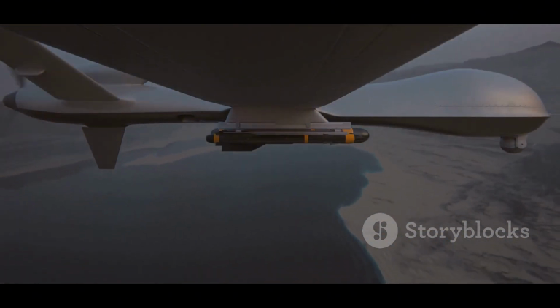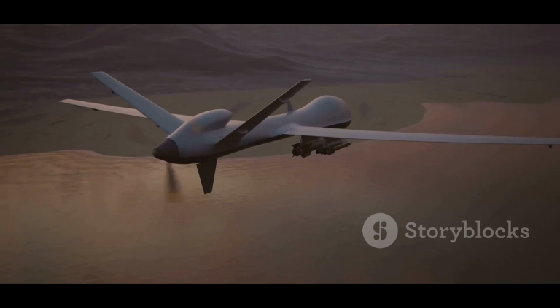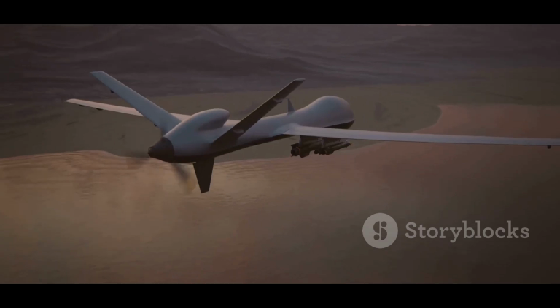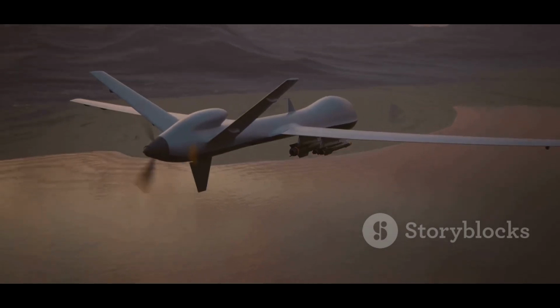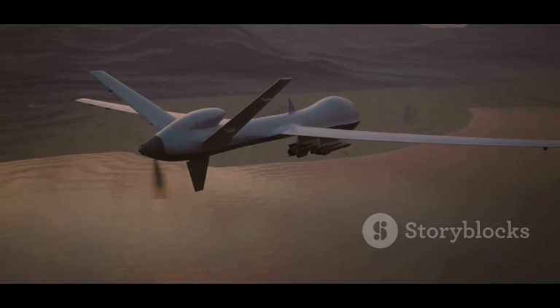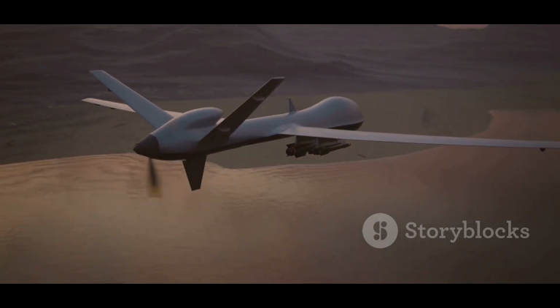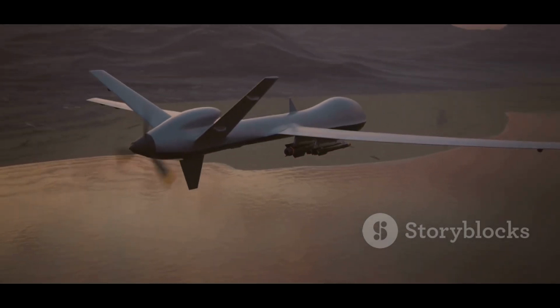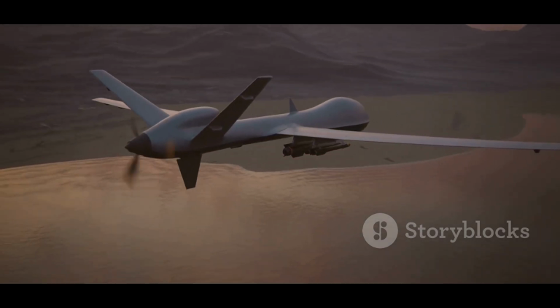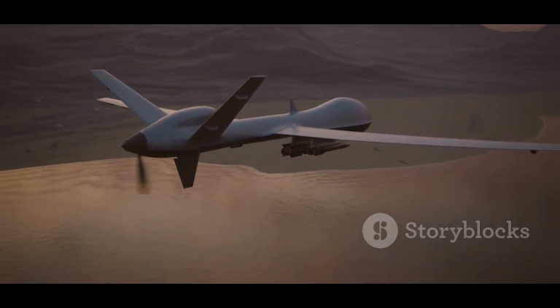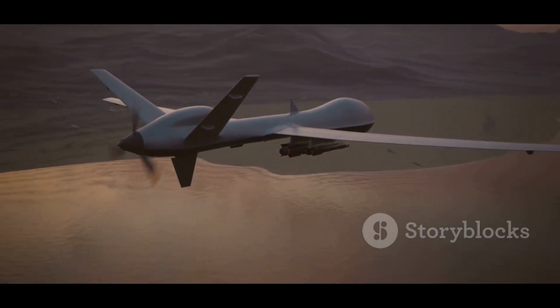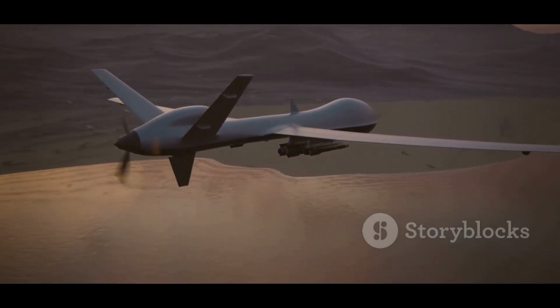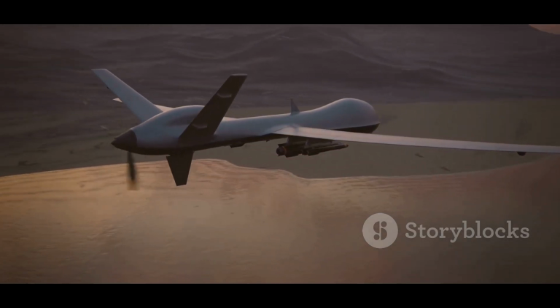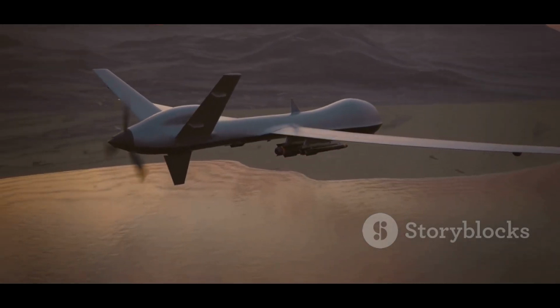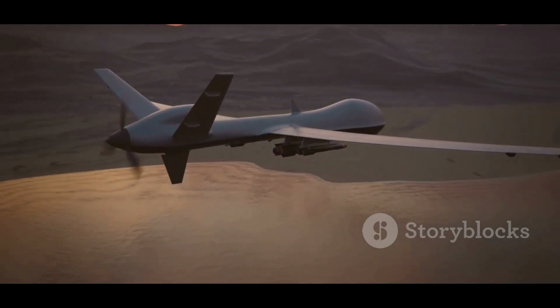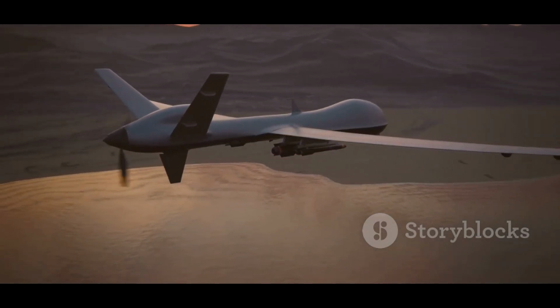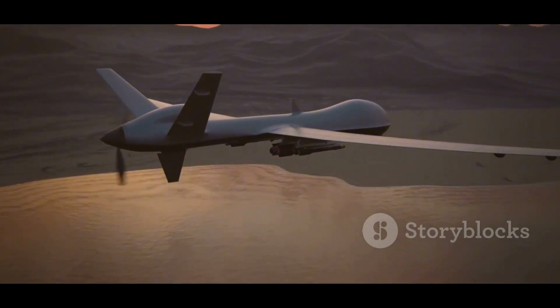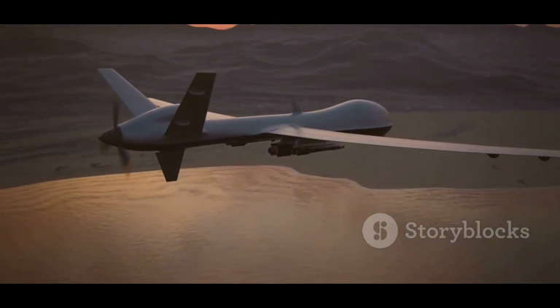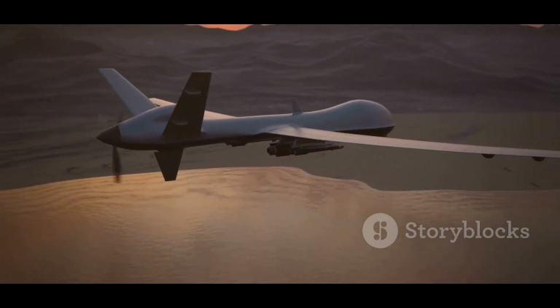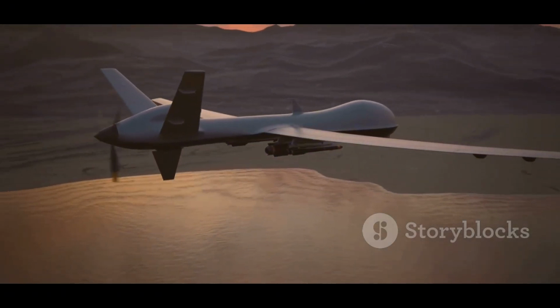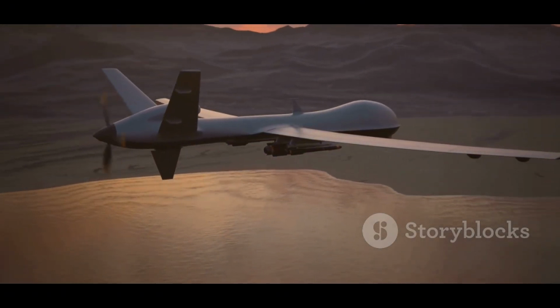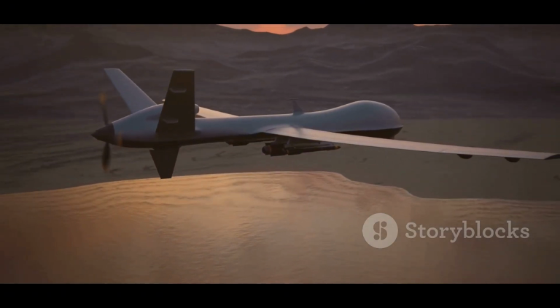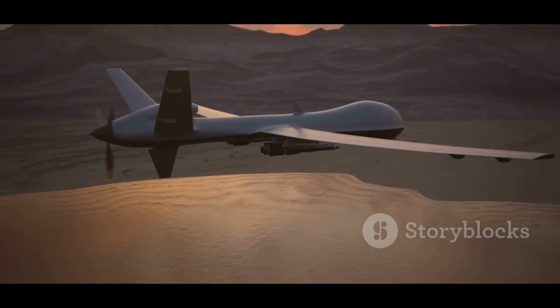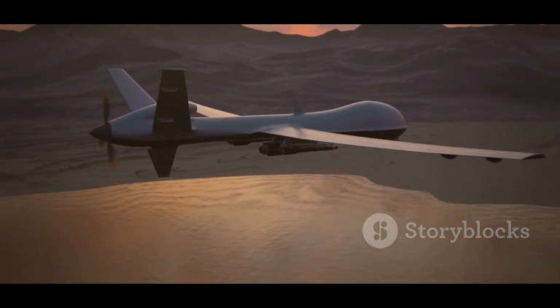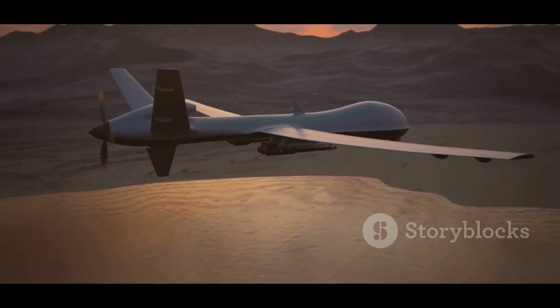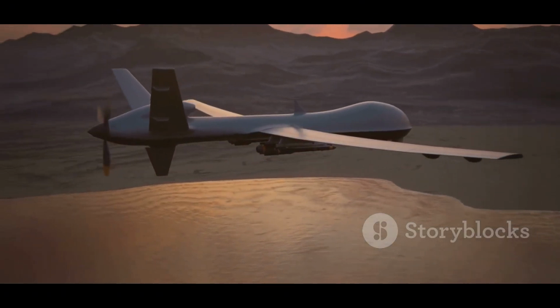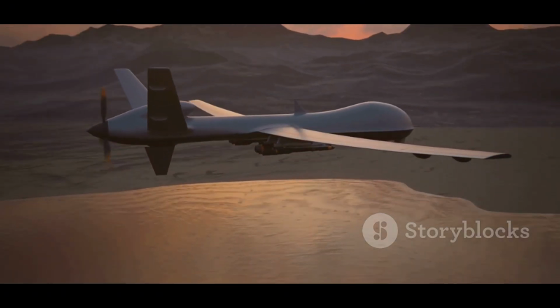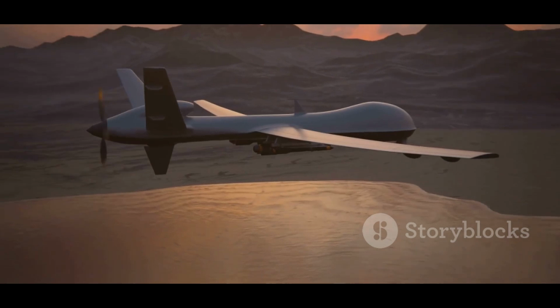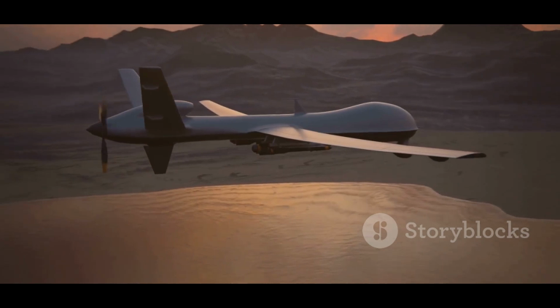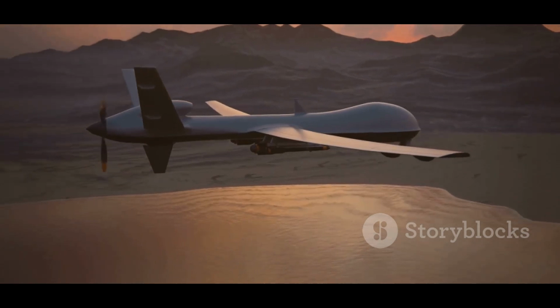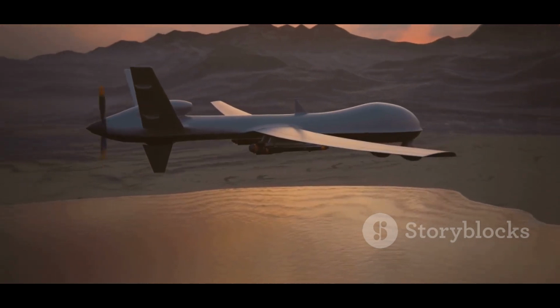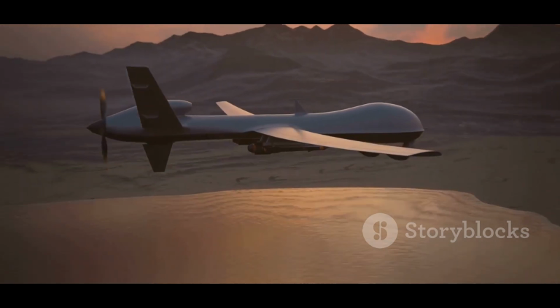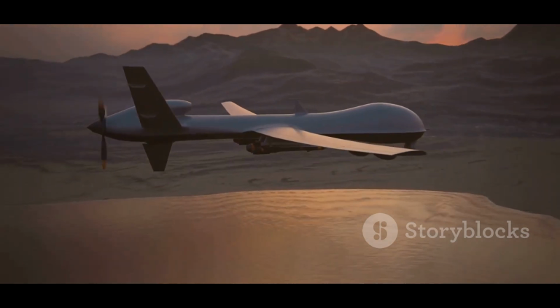The Archer can be configured for surveillance, reconnaissance, target acquisition, and even electronic warfare roles.